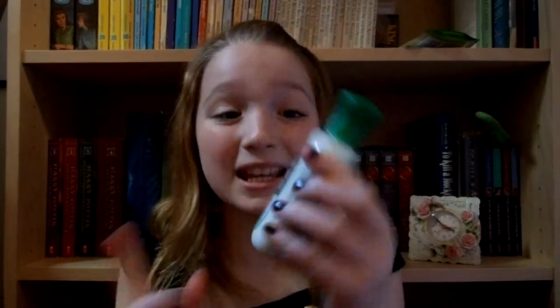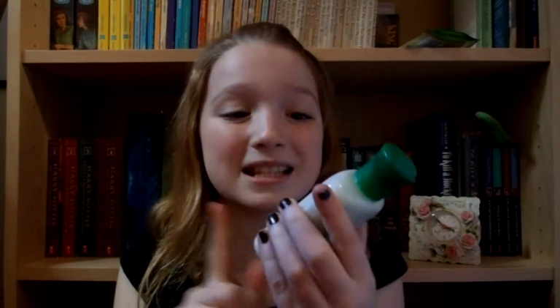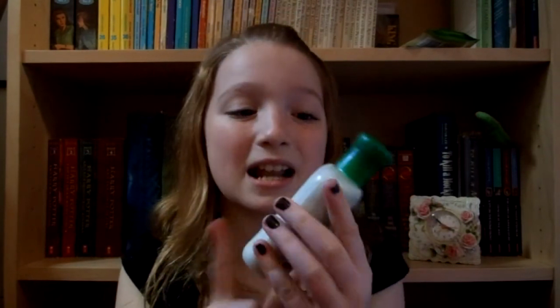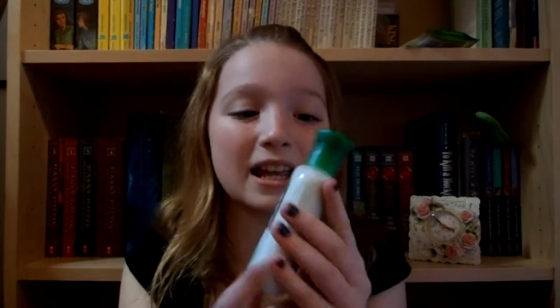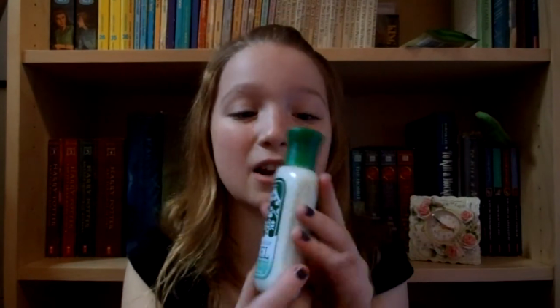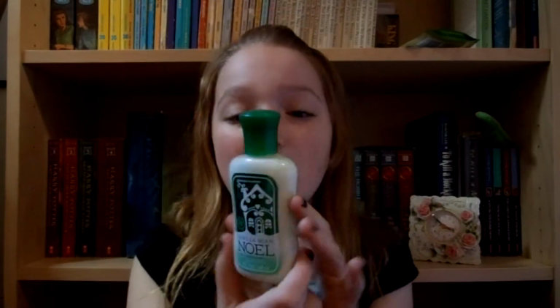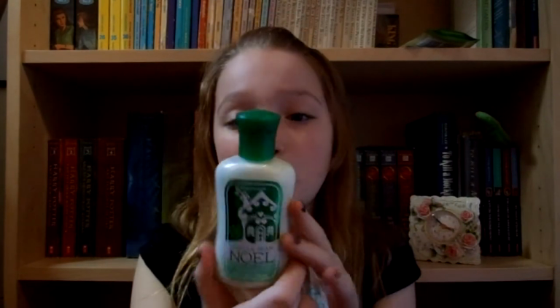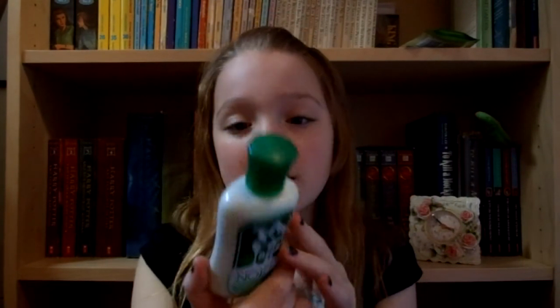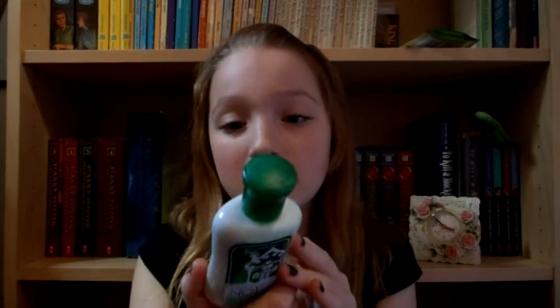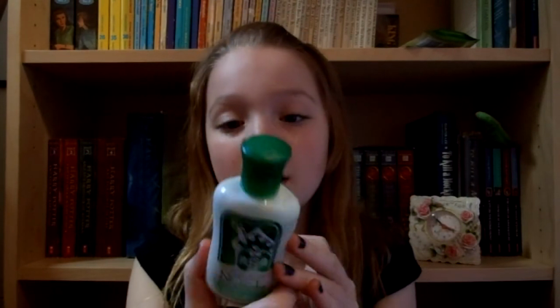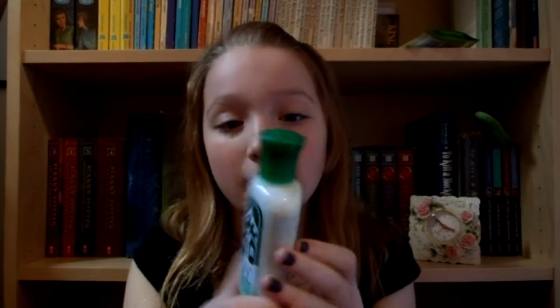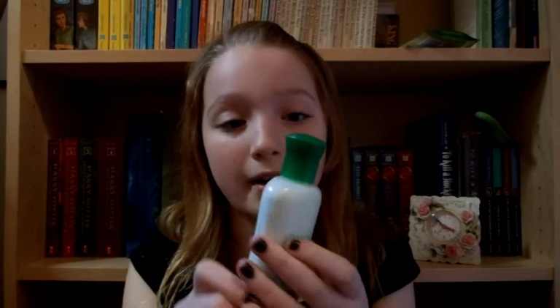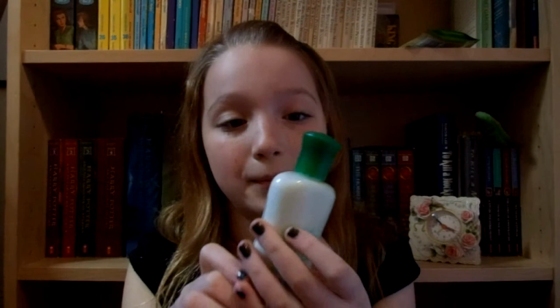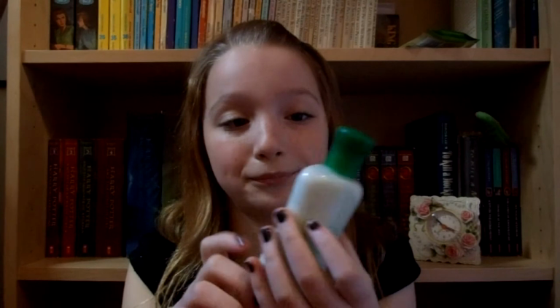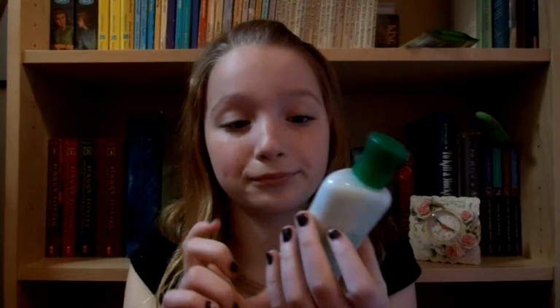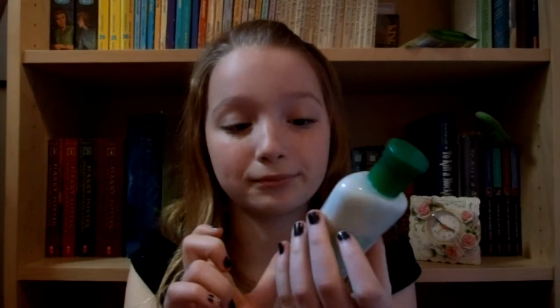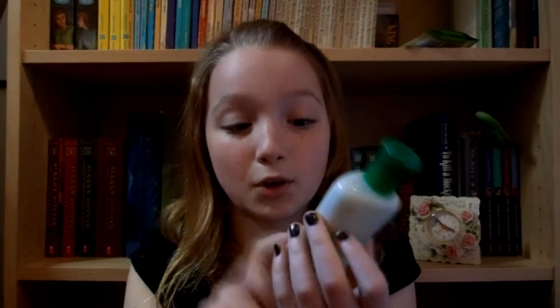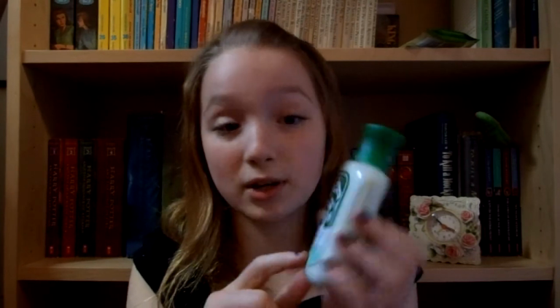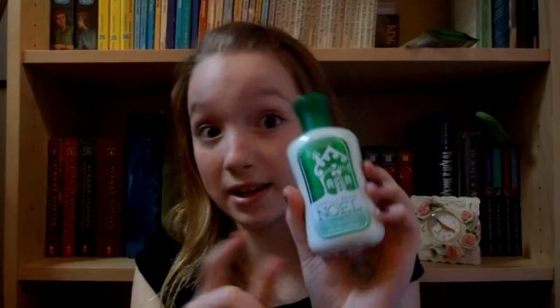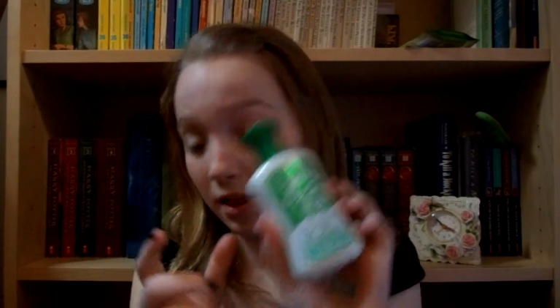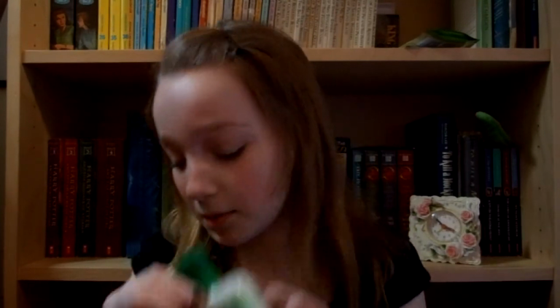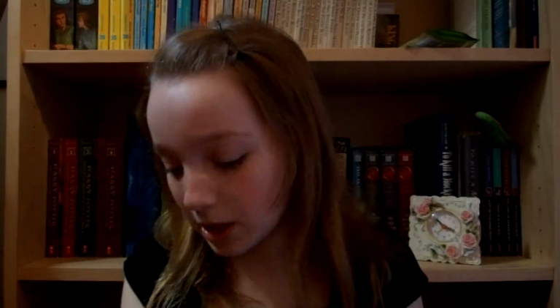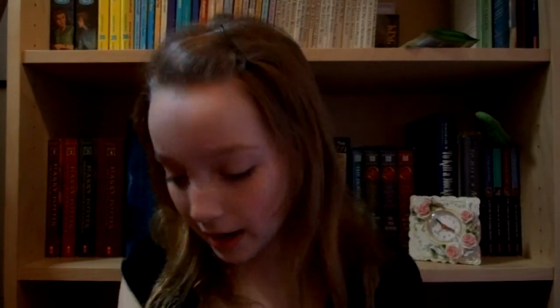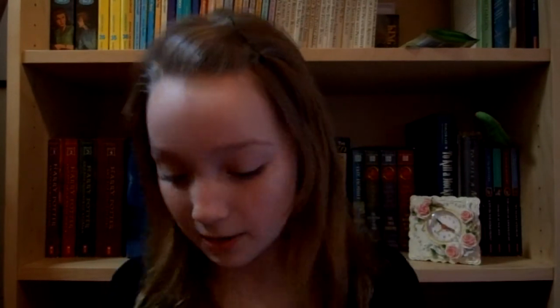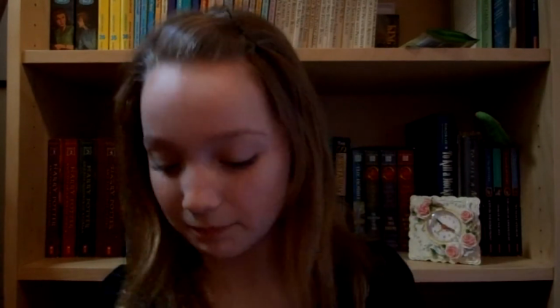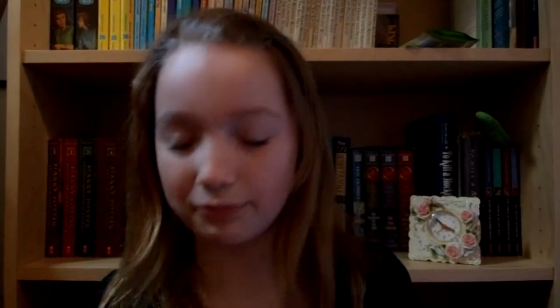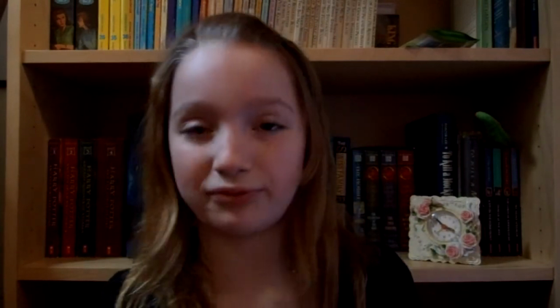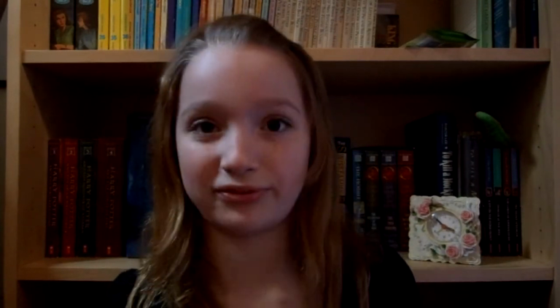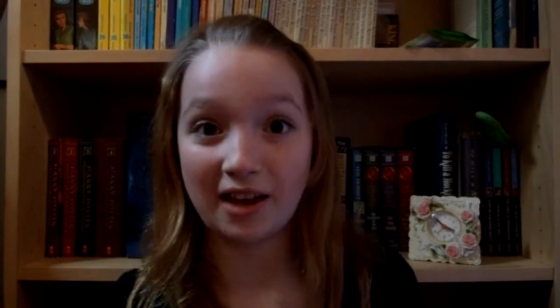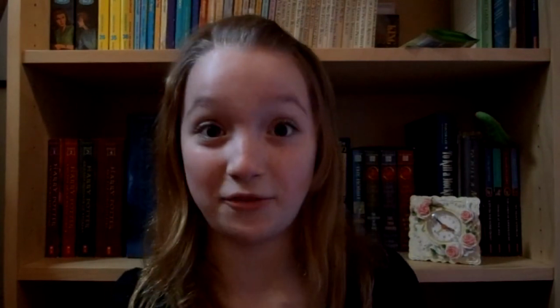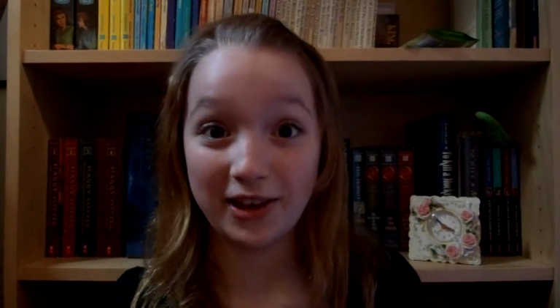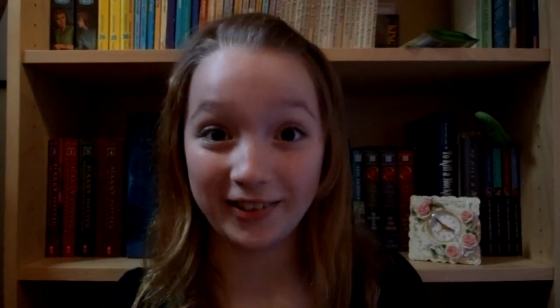It's kind of like an off-white, green color, which I like. That fell.